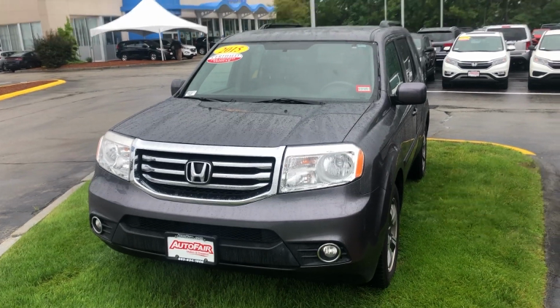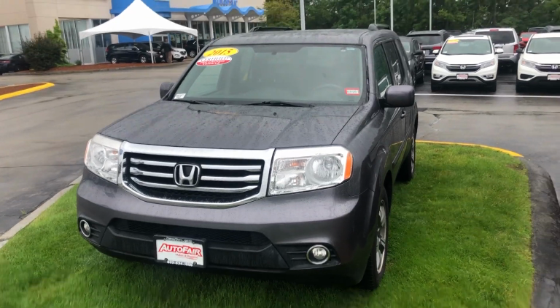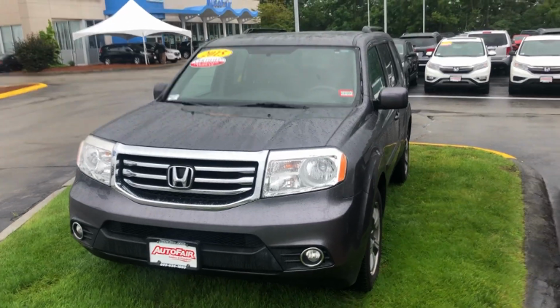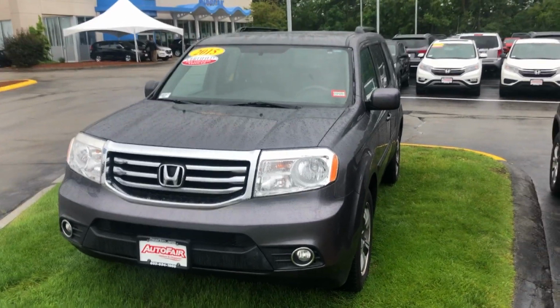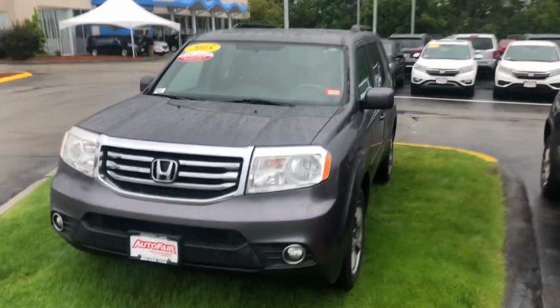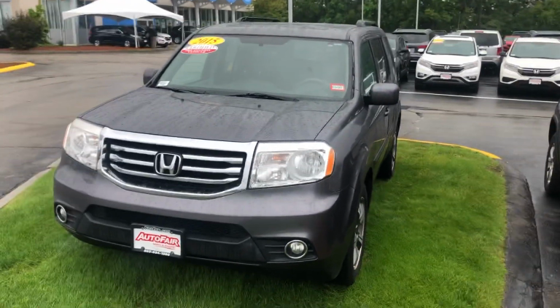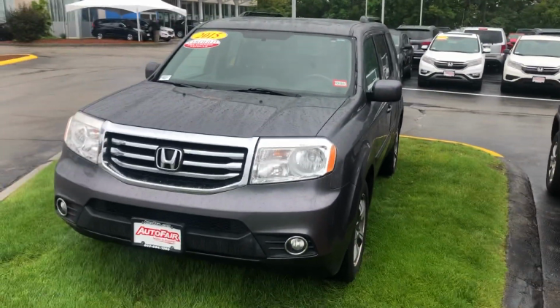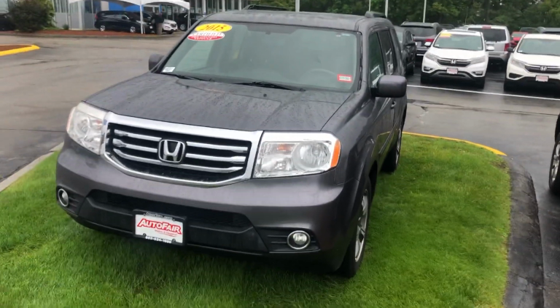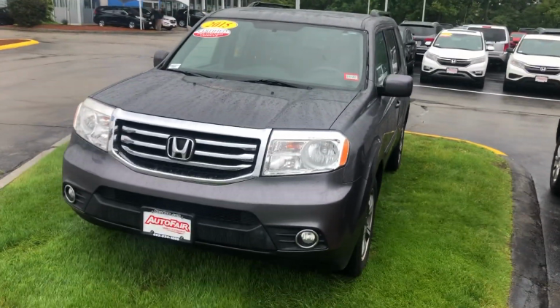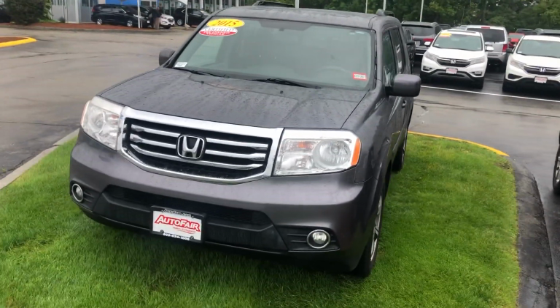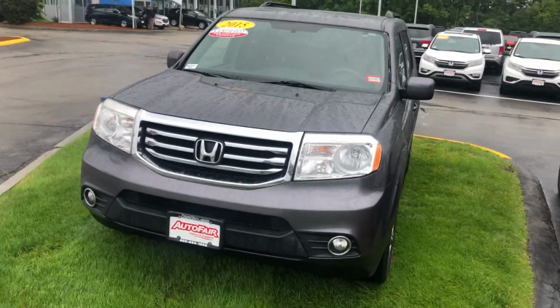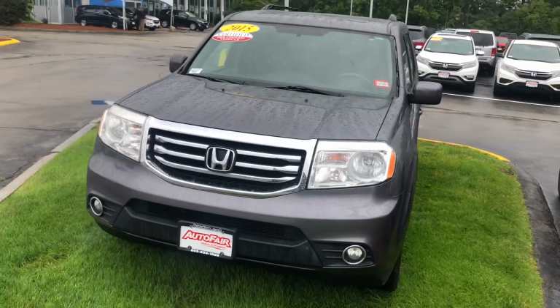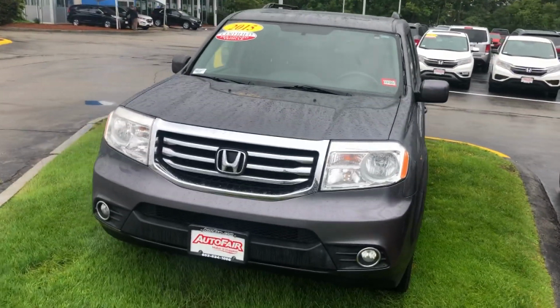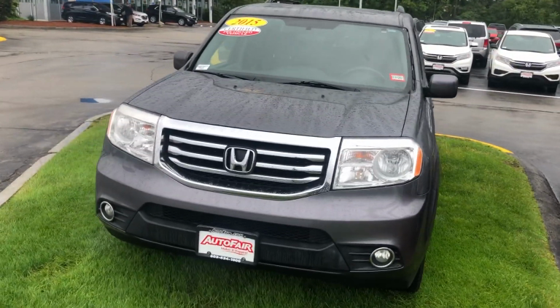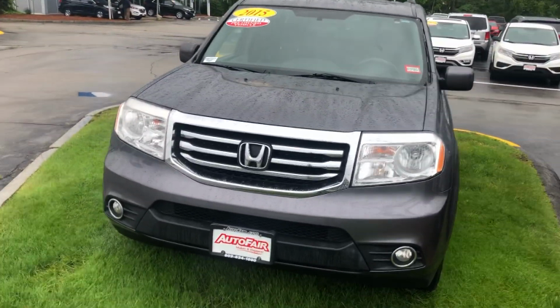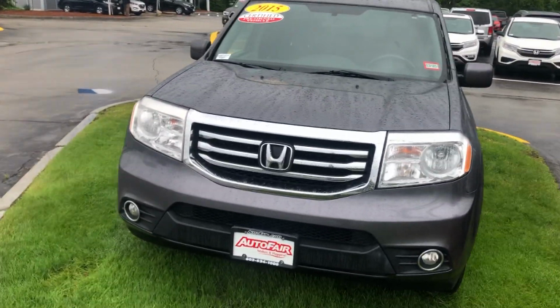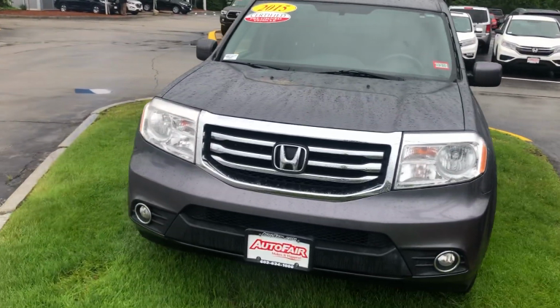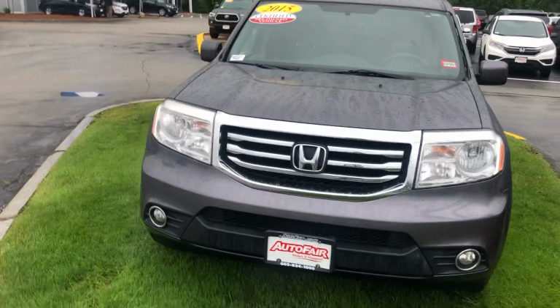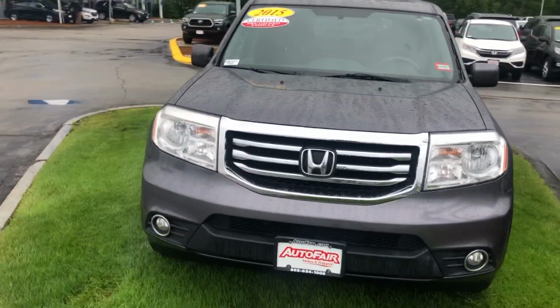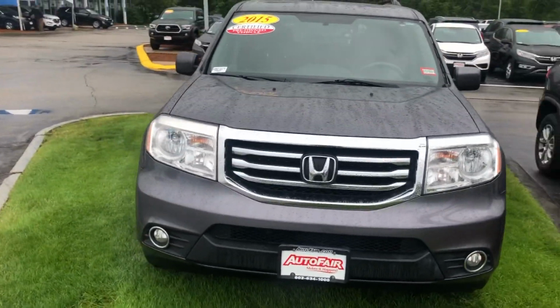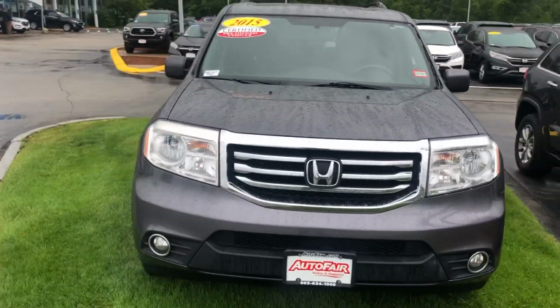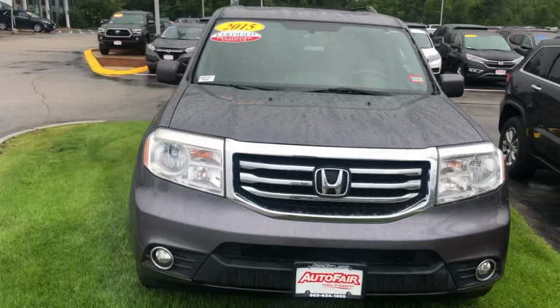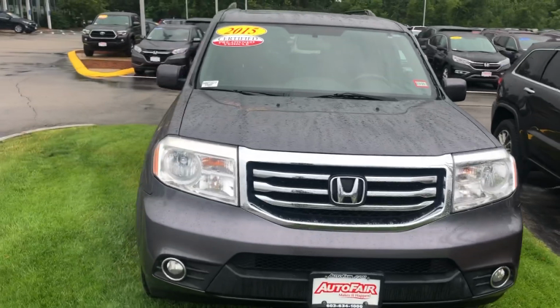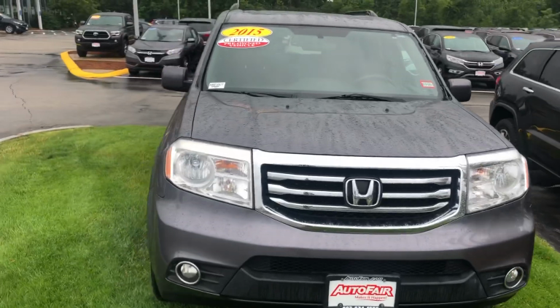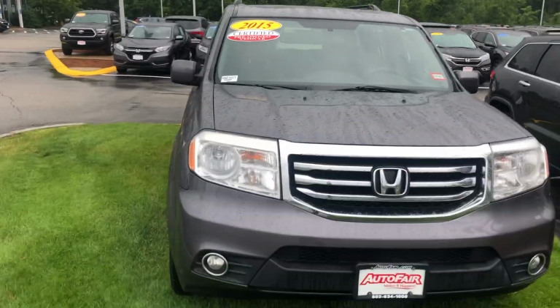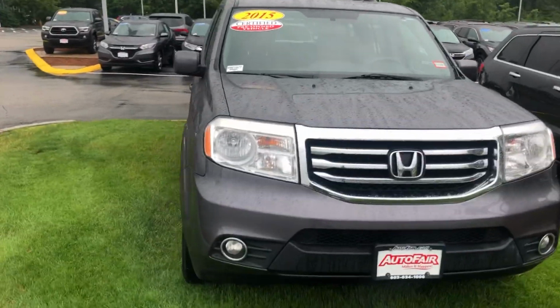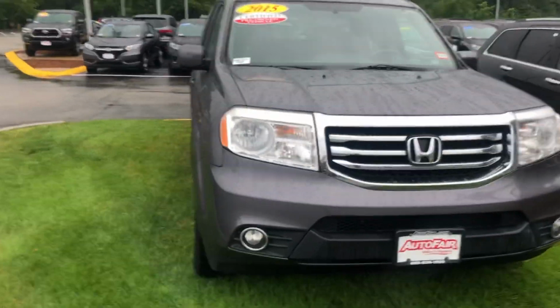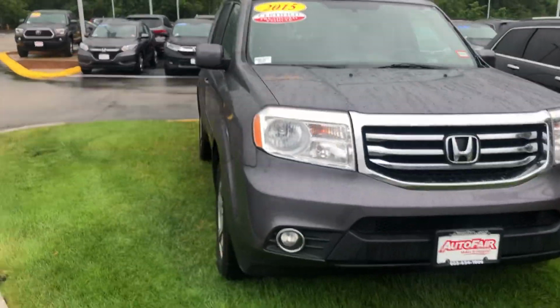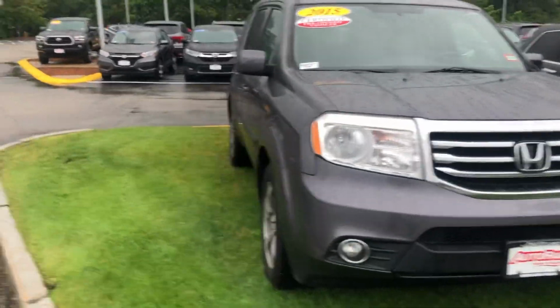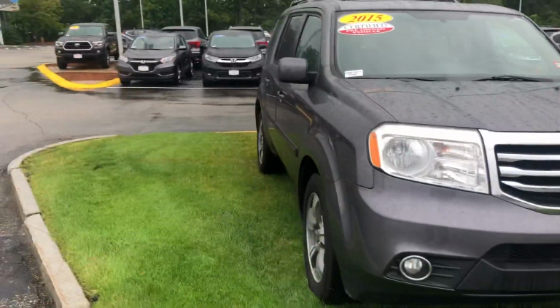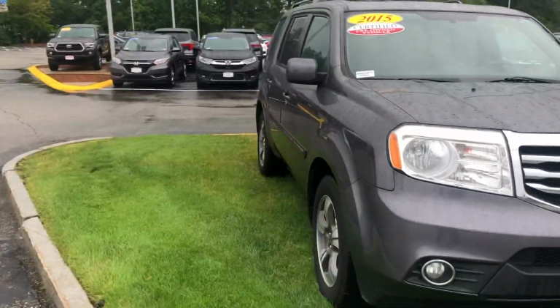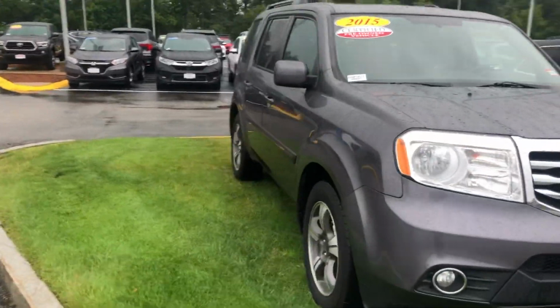Hello Hector, Nick here from AutoFair Honda. I just wanted to get you a quick video on the 2015 Honda Pilot that you inquired about online.